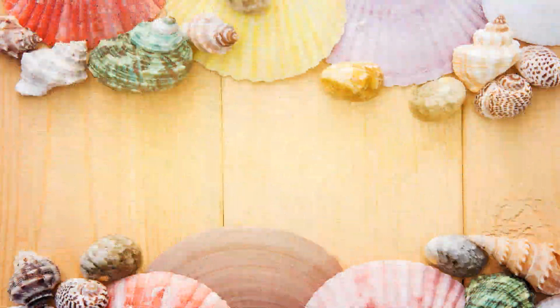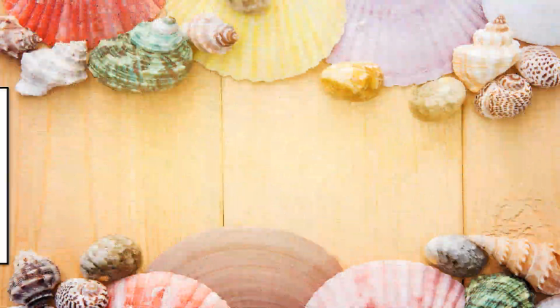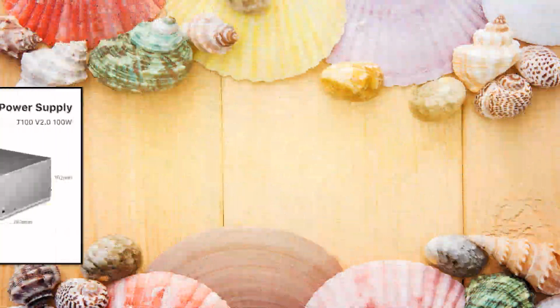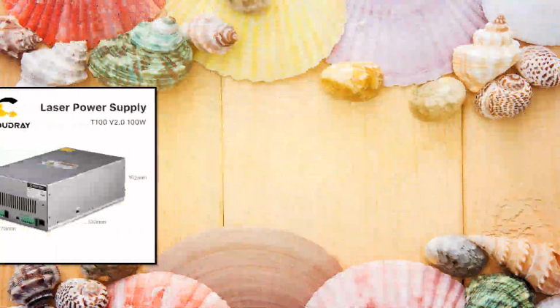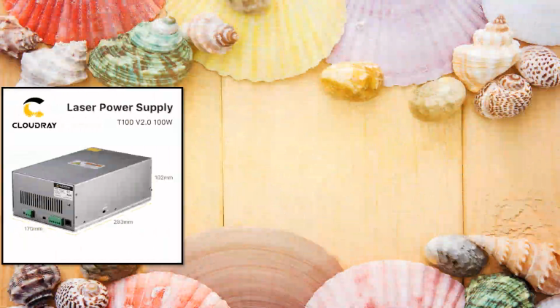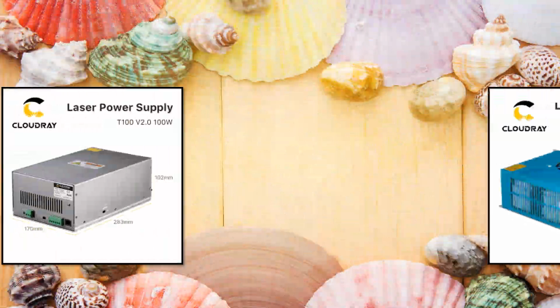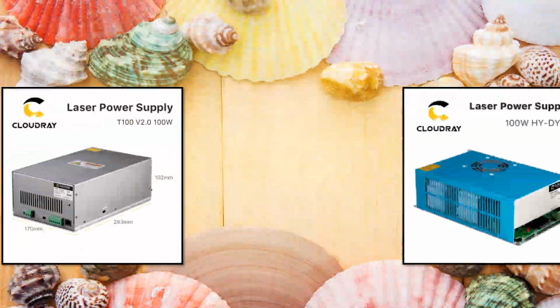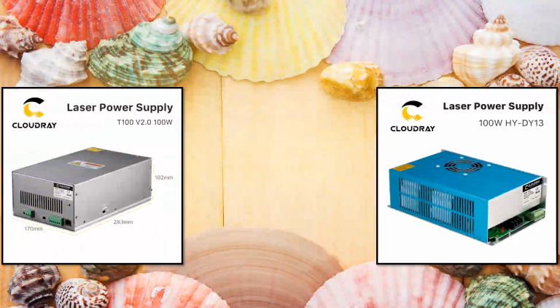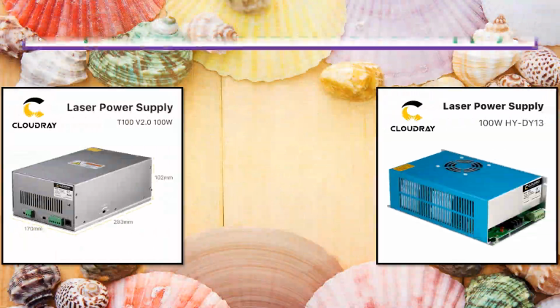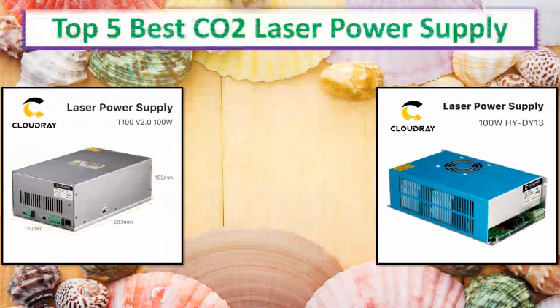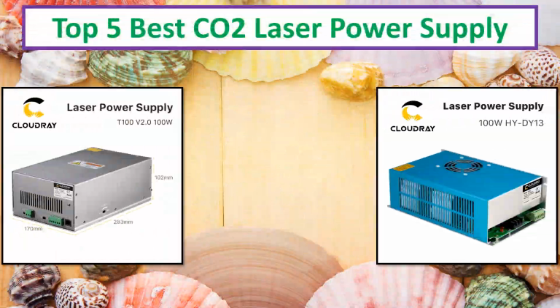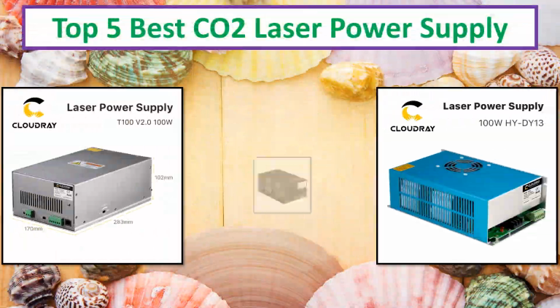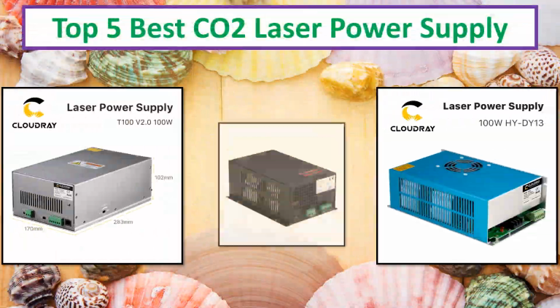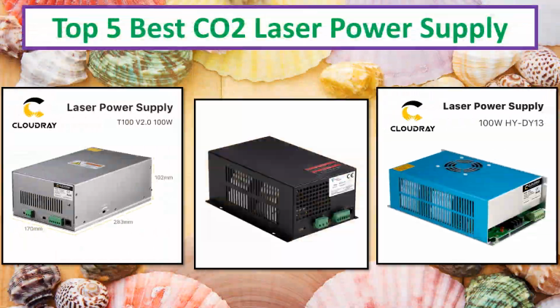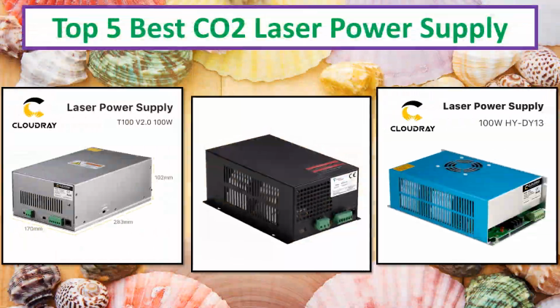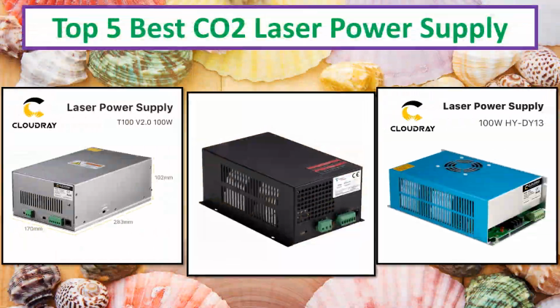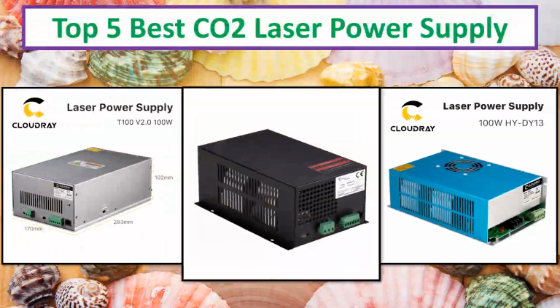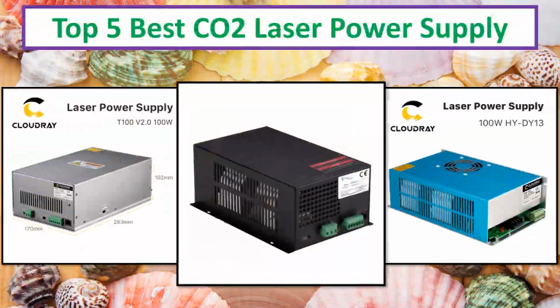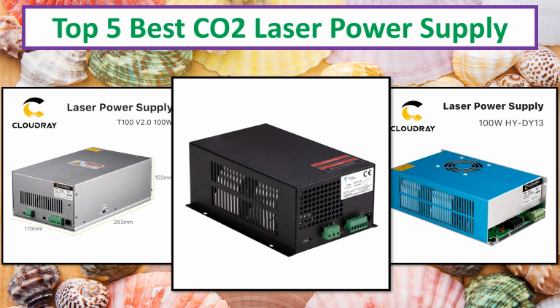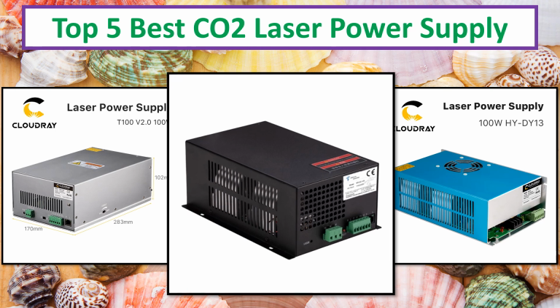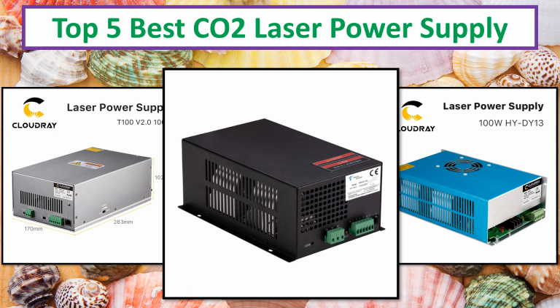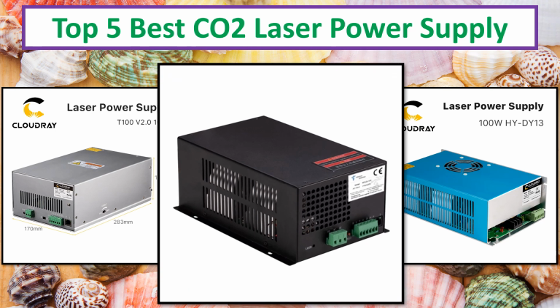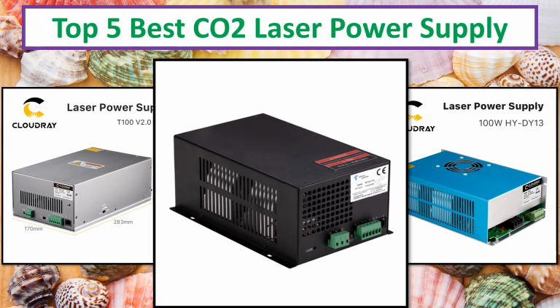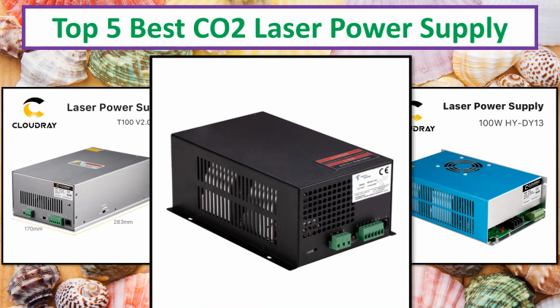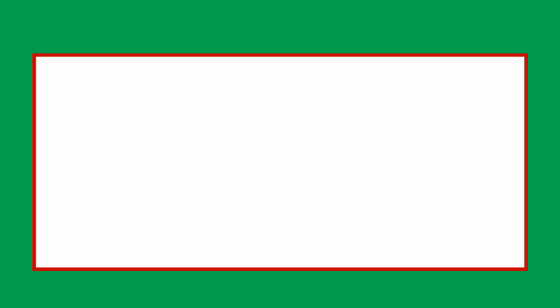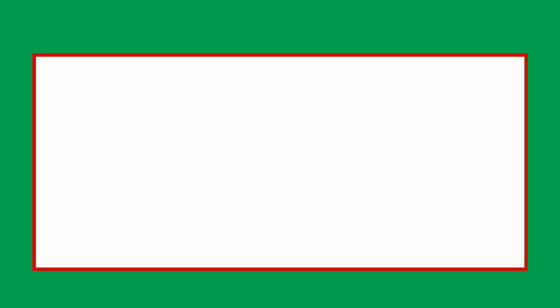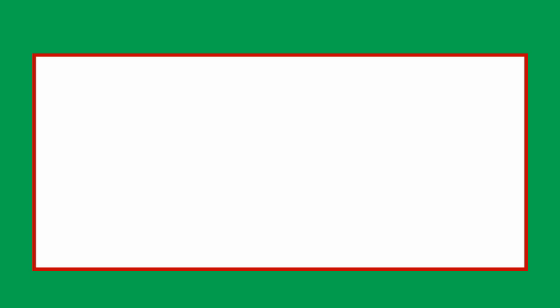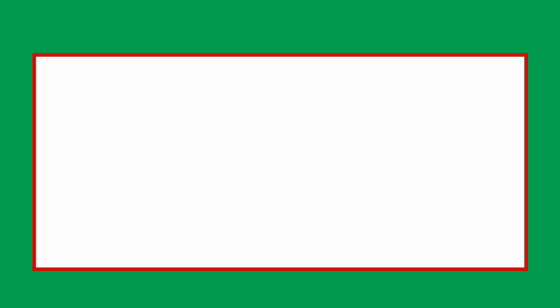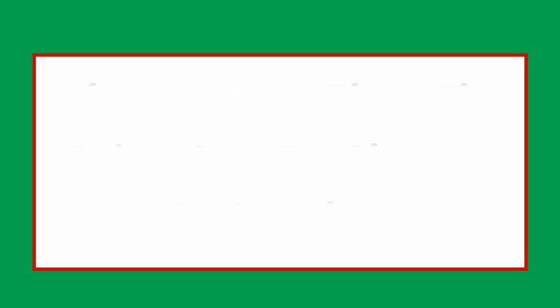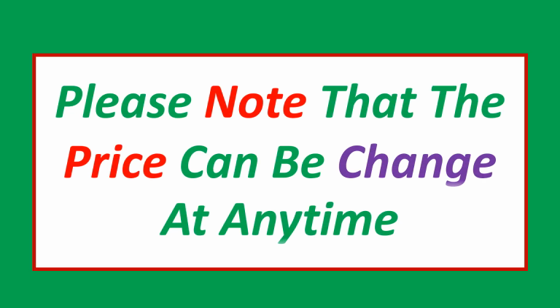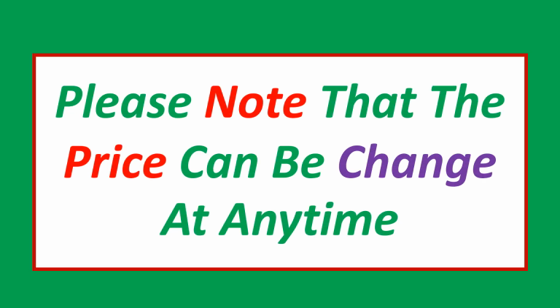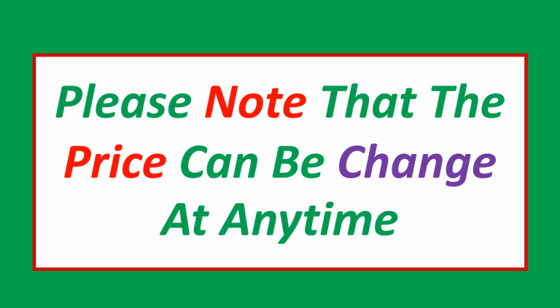Hi everyone, welcome to my channel. In this video I have compiled a list of the top 5 products in the market.